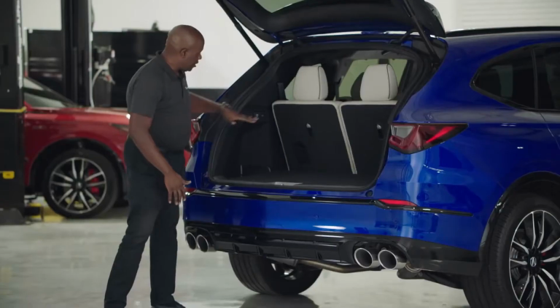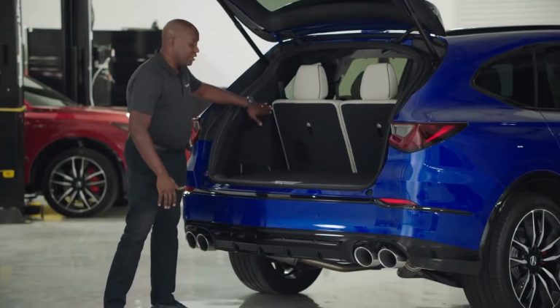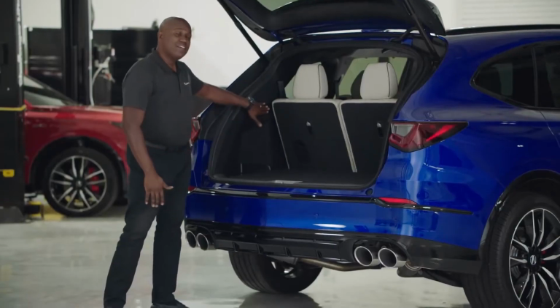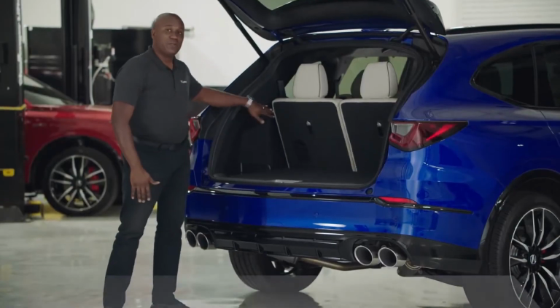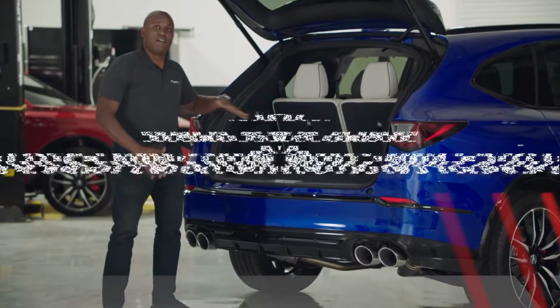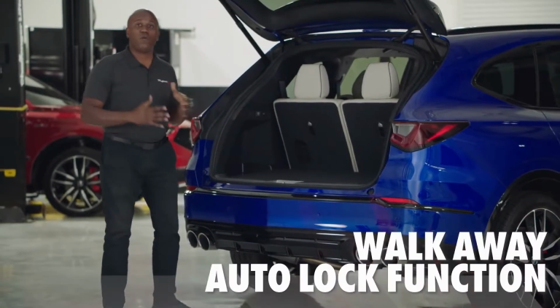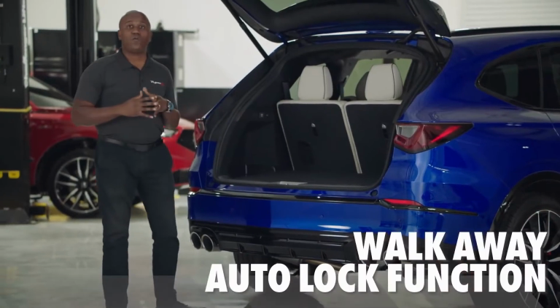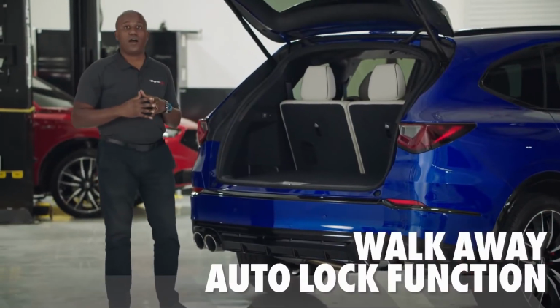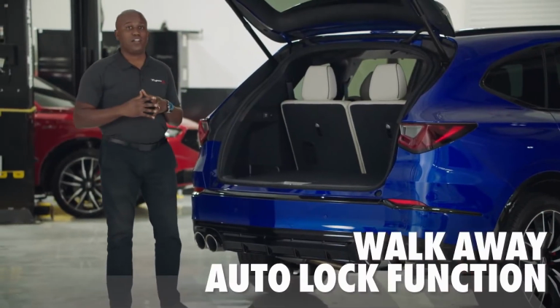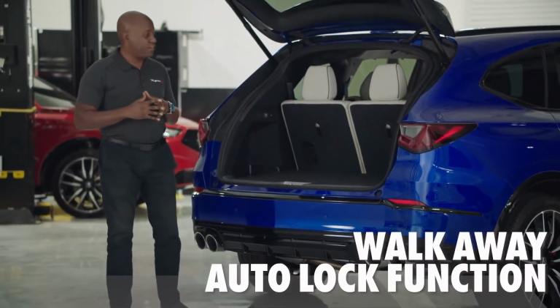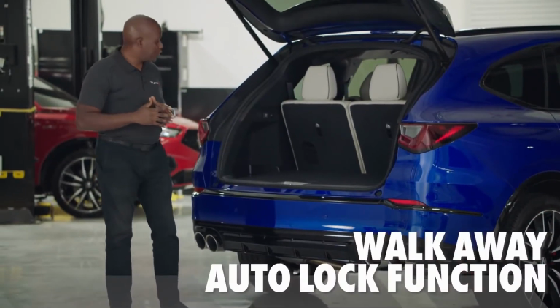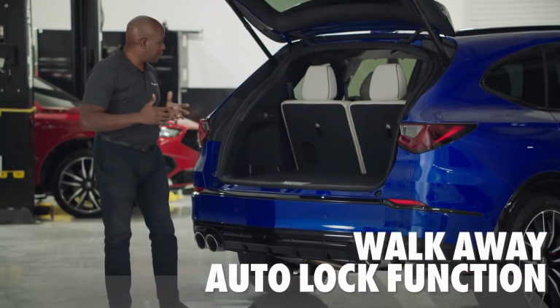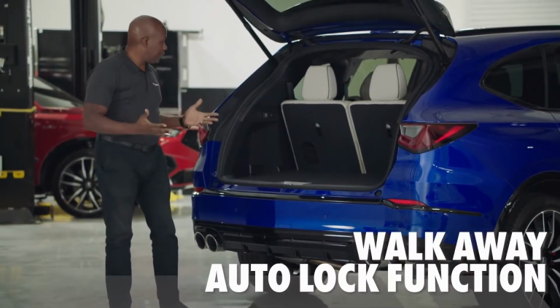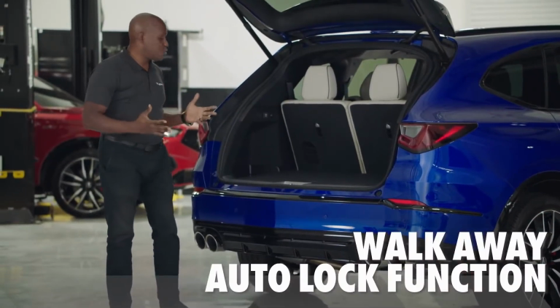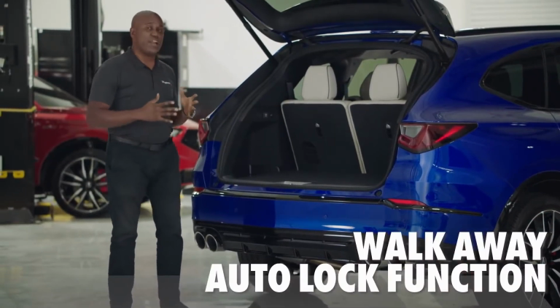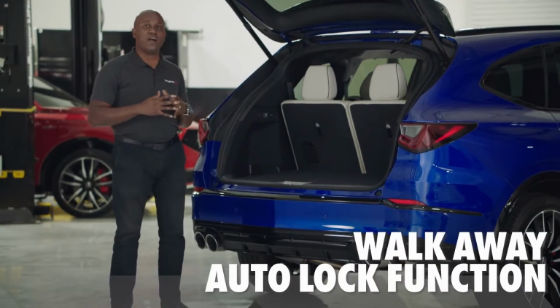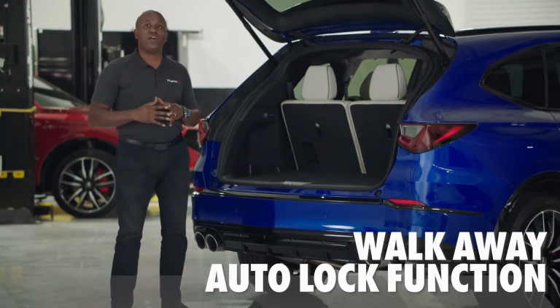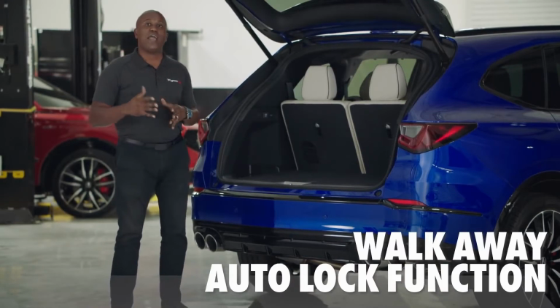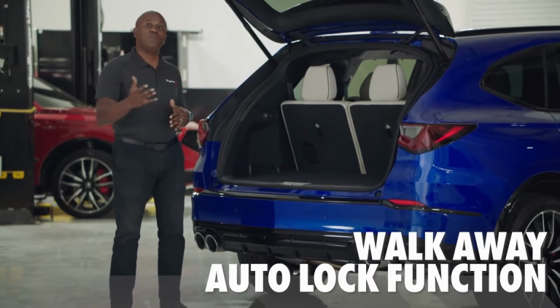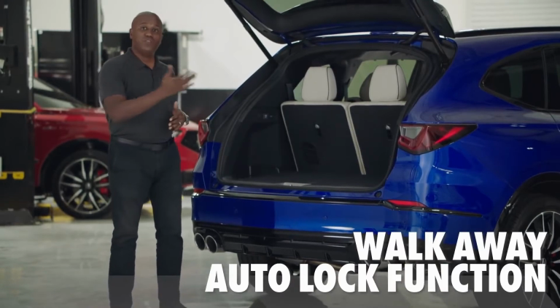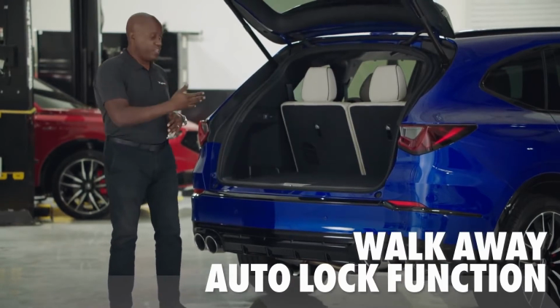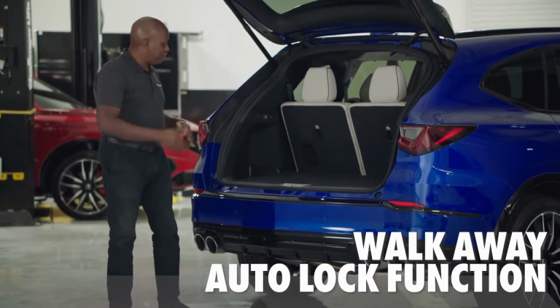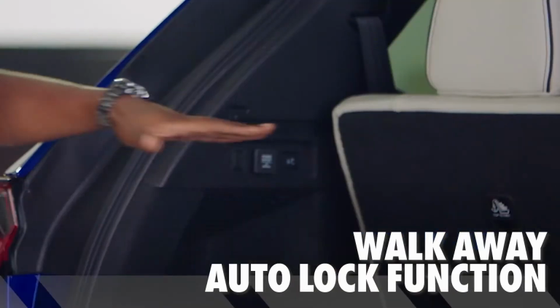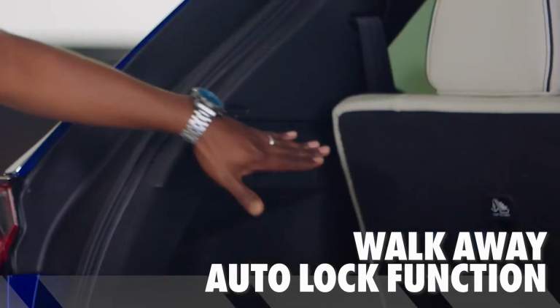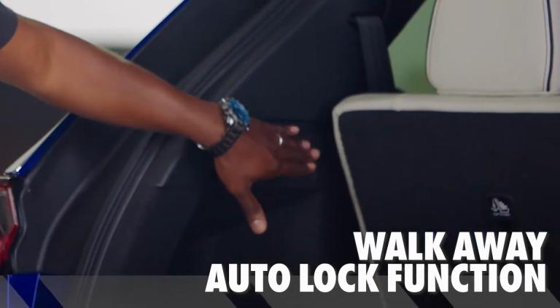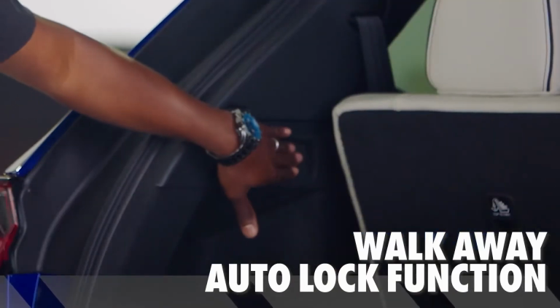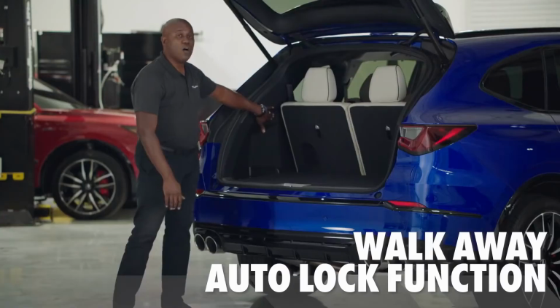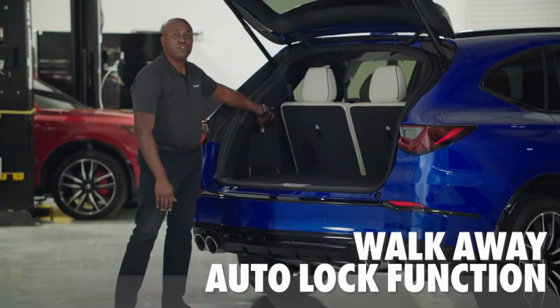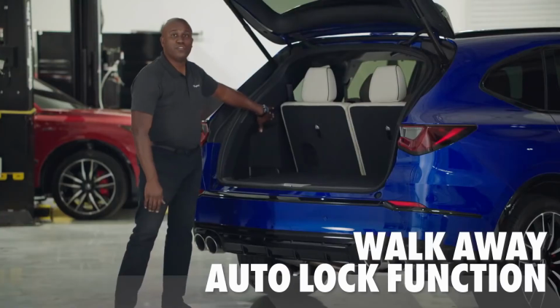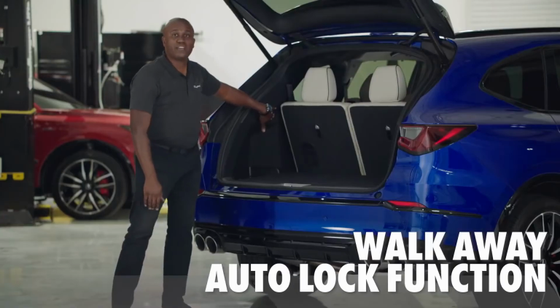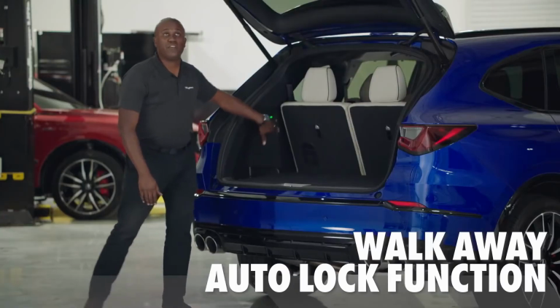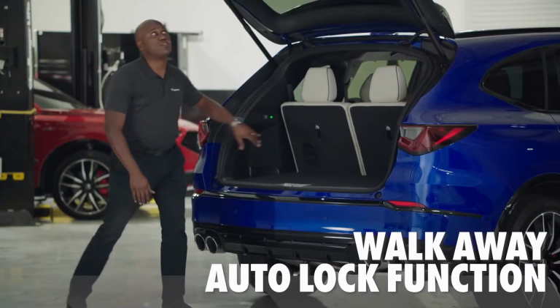Now we have the walk-away auto-lock function, which I'll demonstrate now, and then we'll move to the inside to show you all those new tech and features.